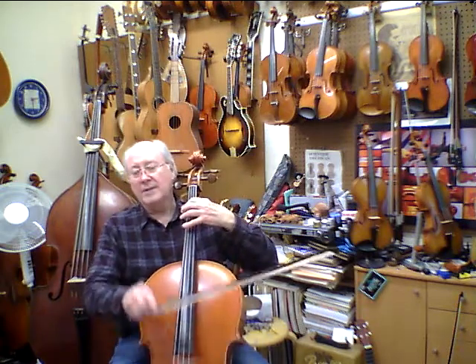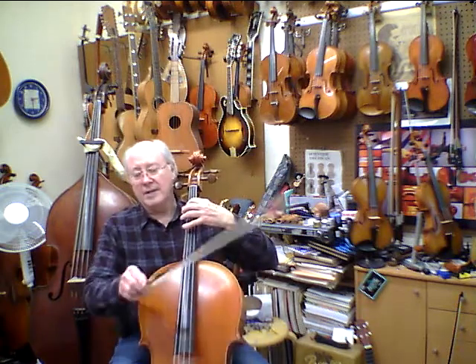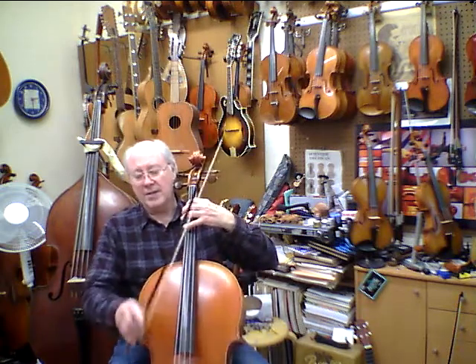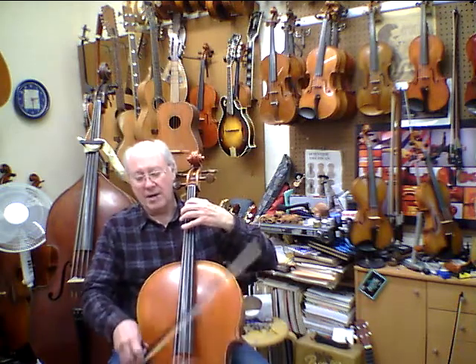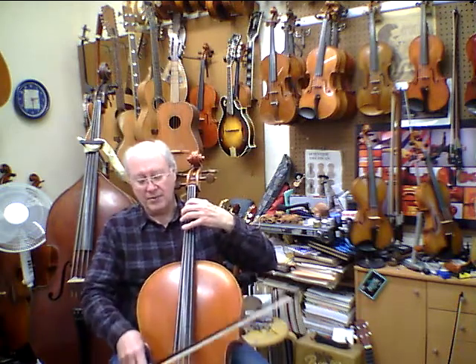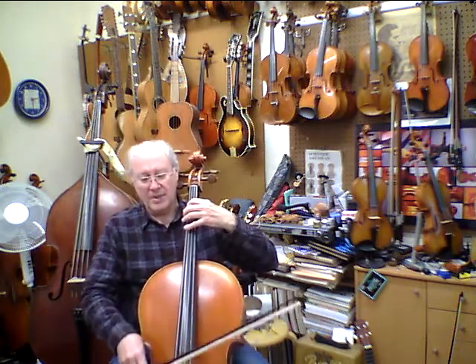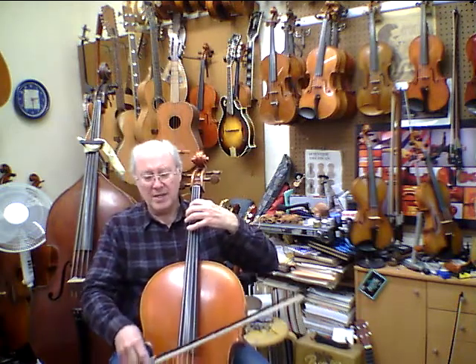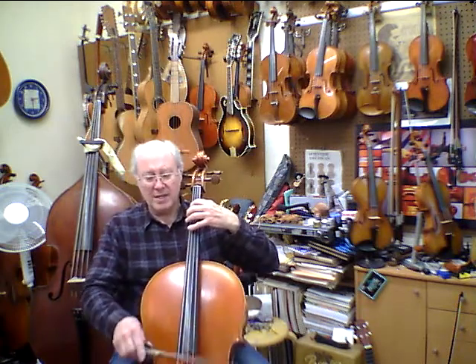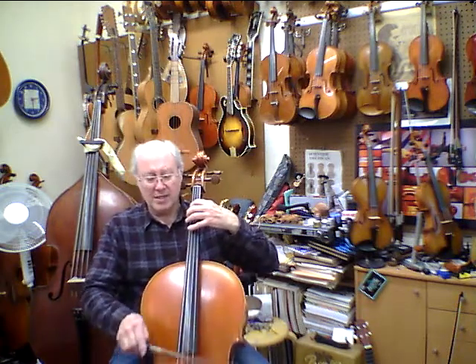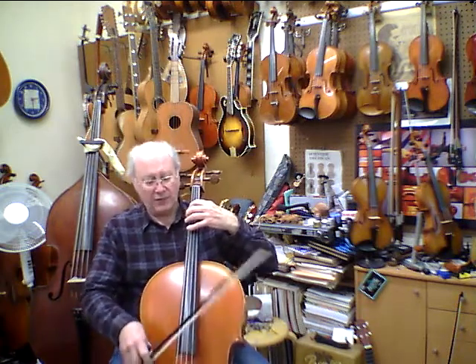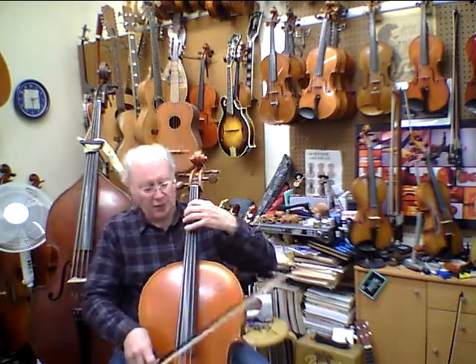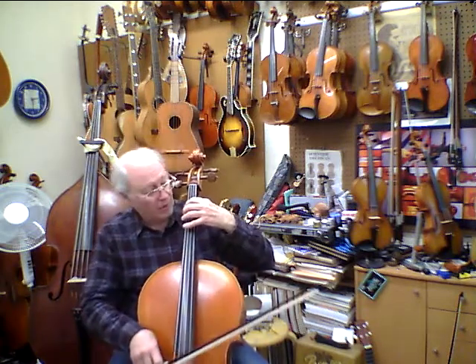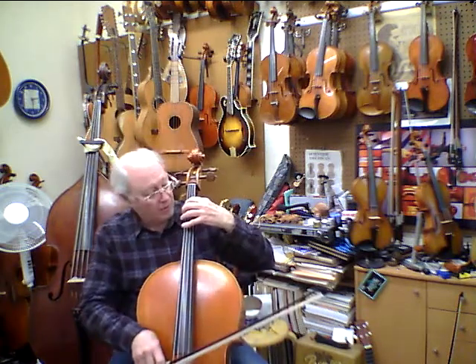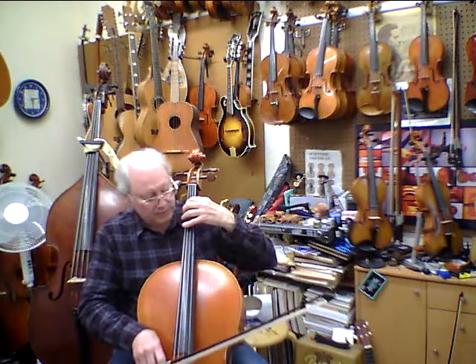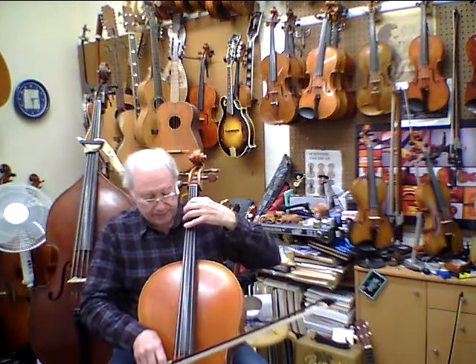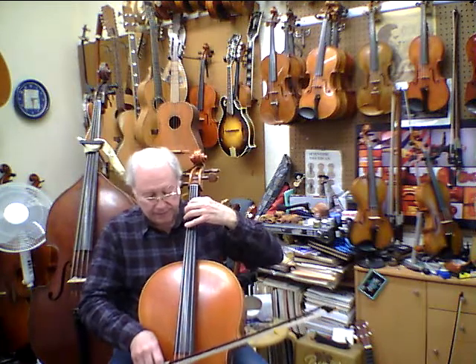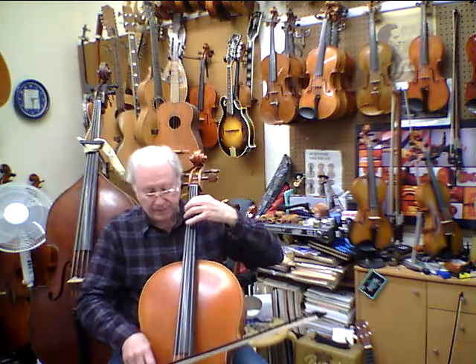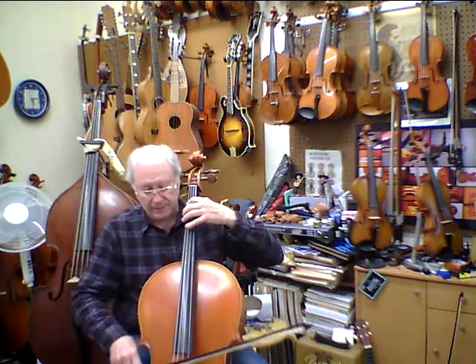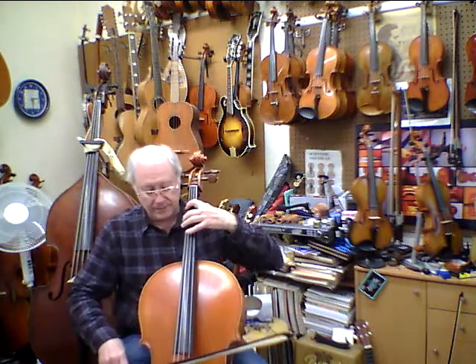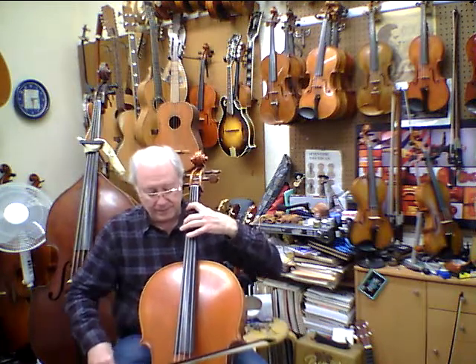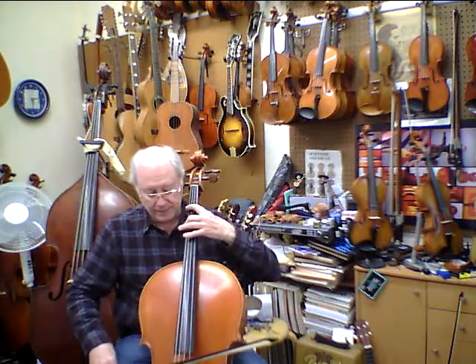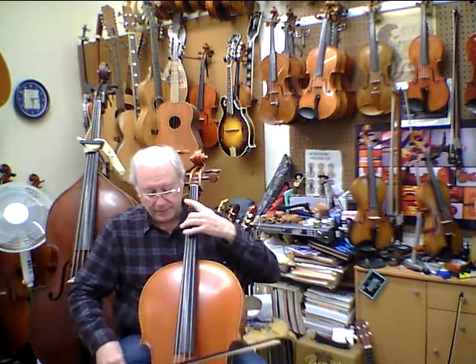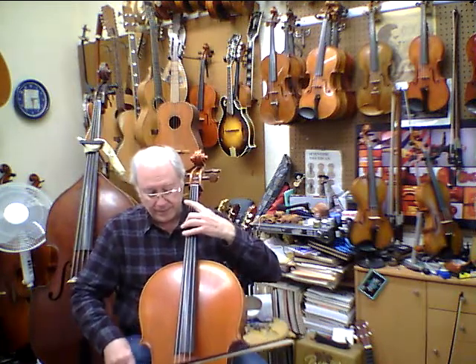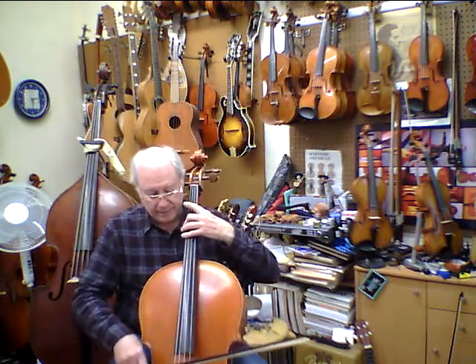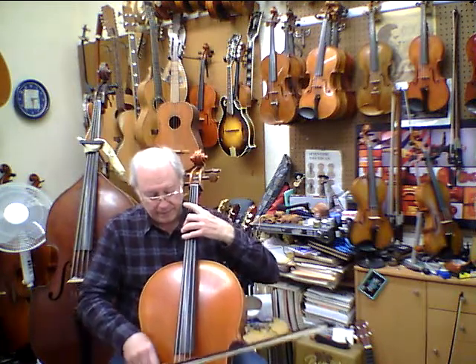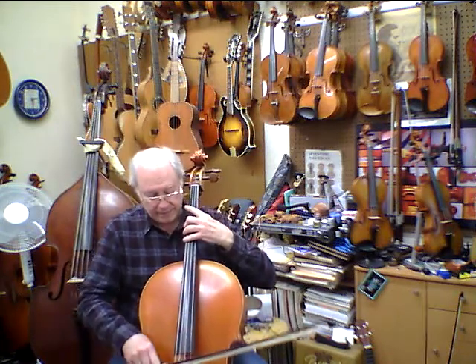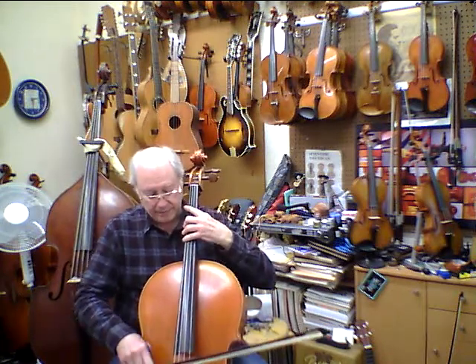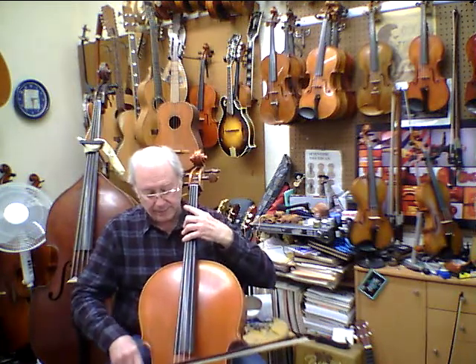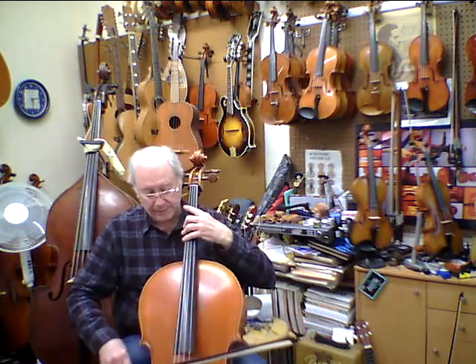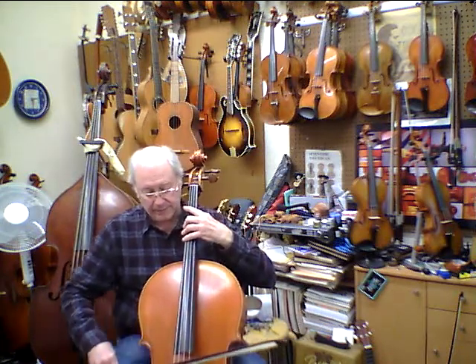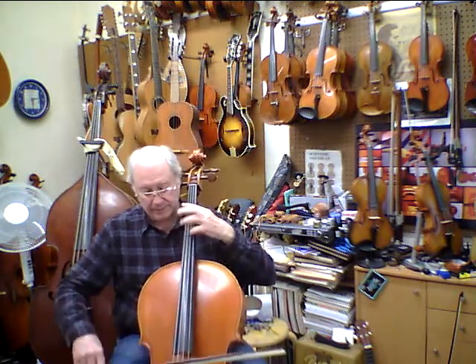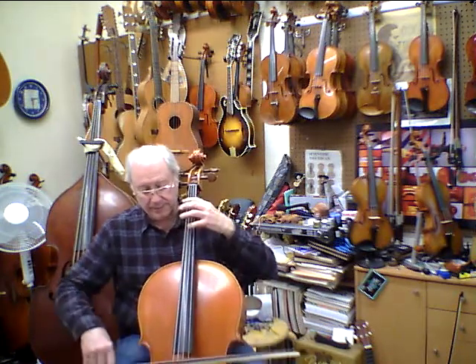Here we go. Three, four. This is where we've got the D major scale.